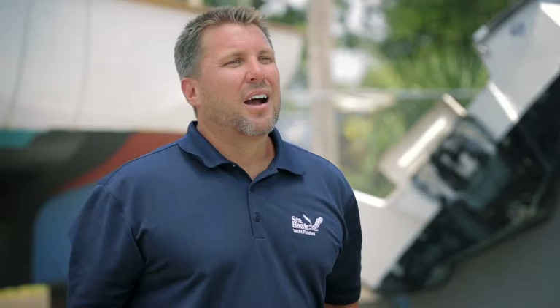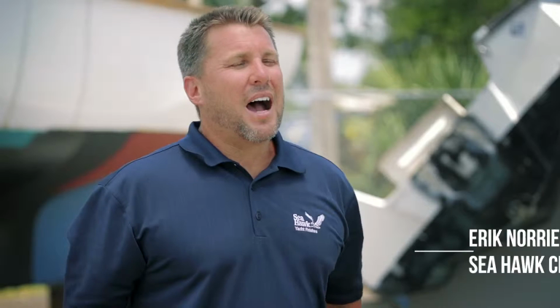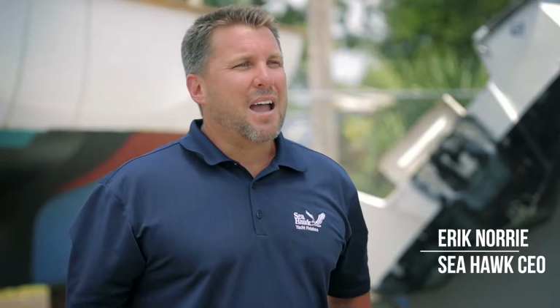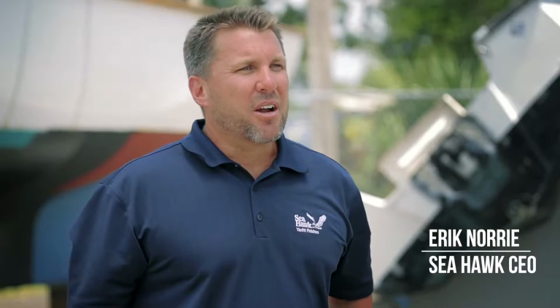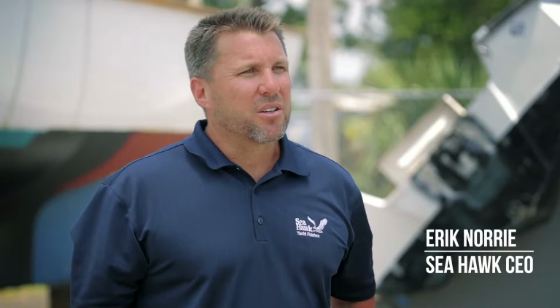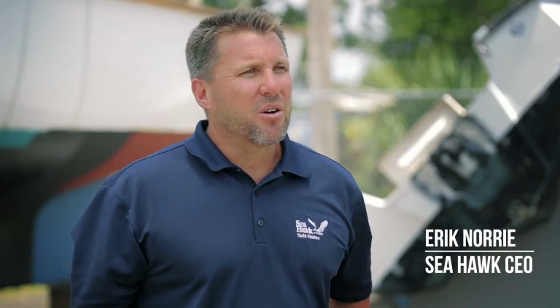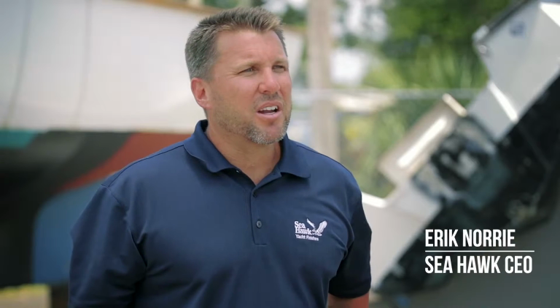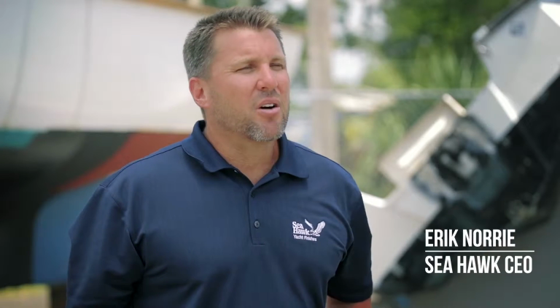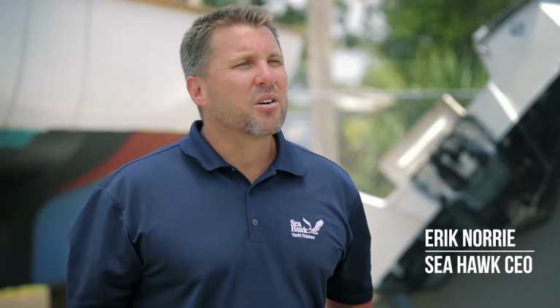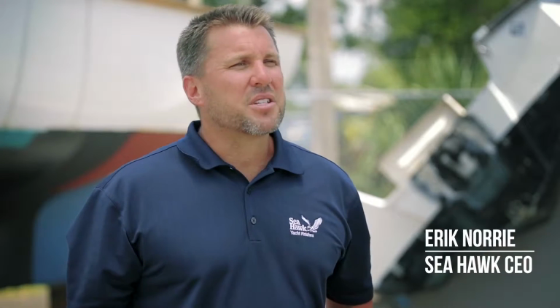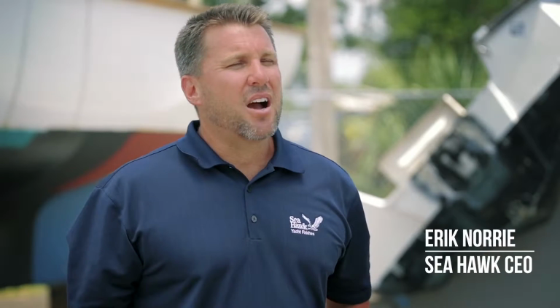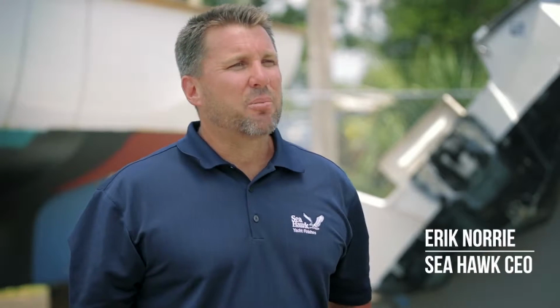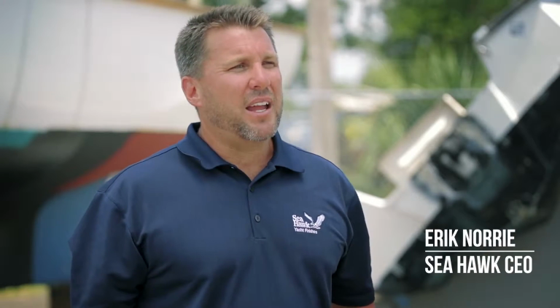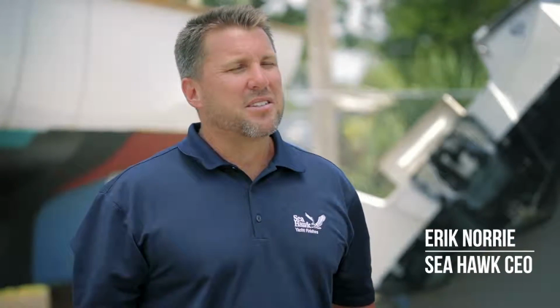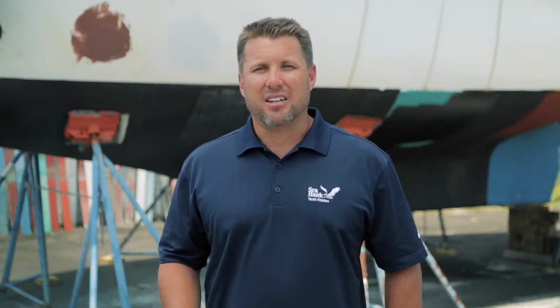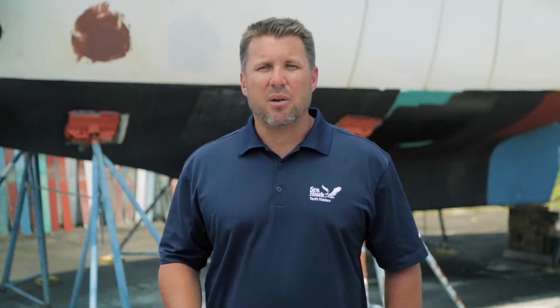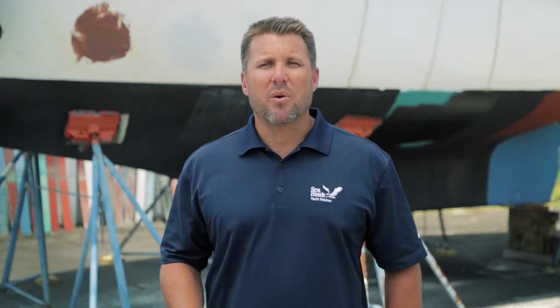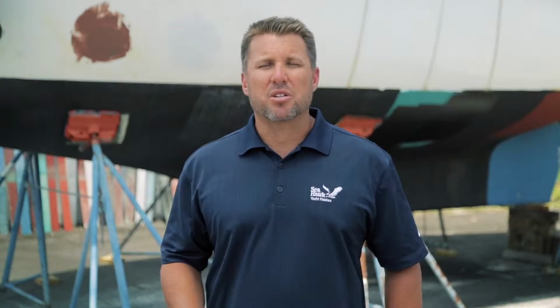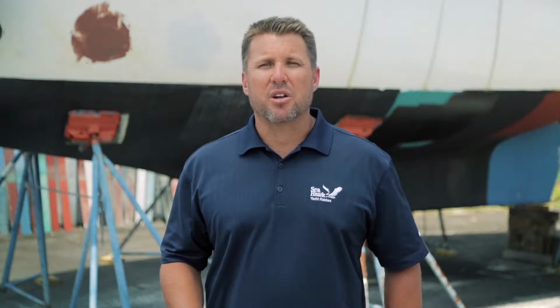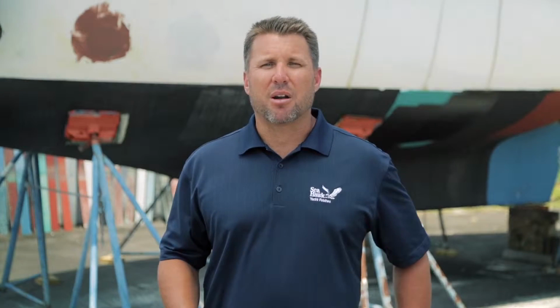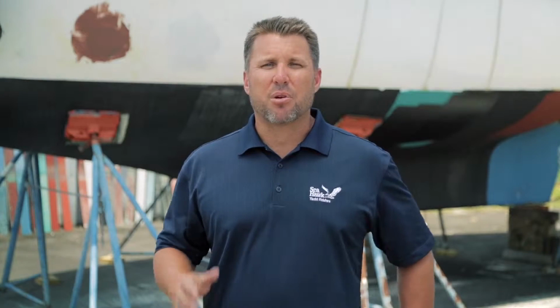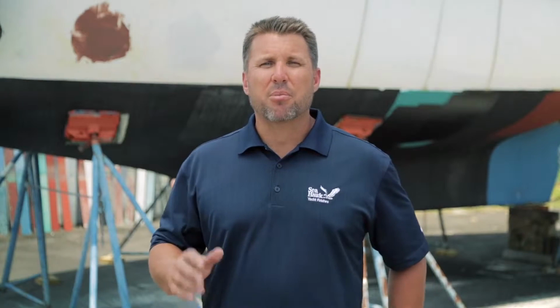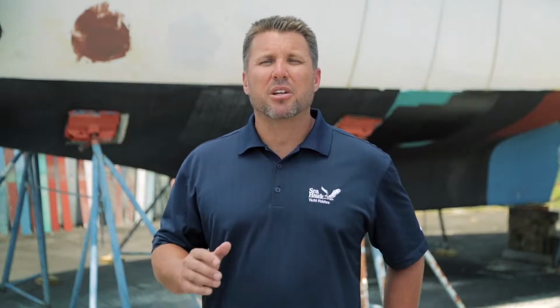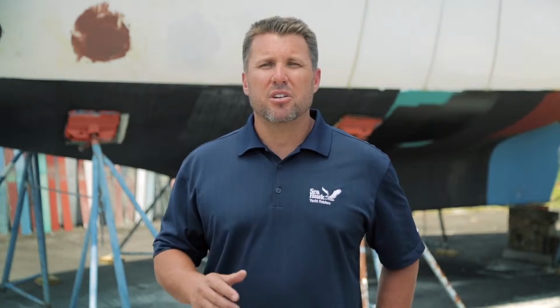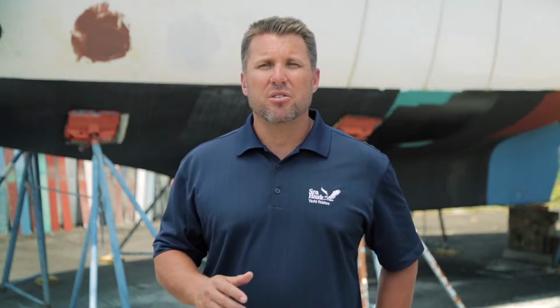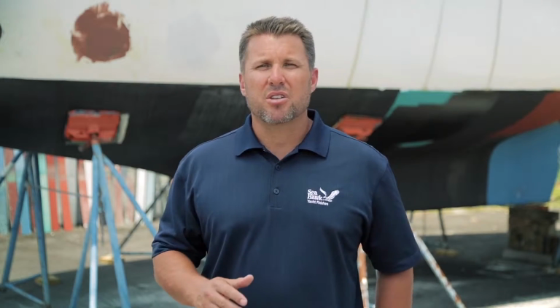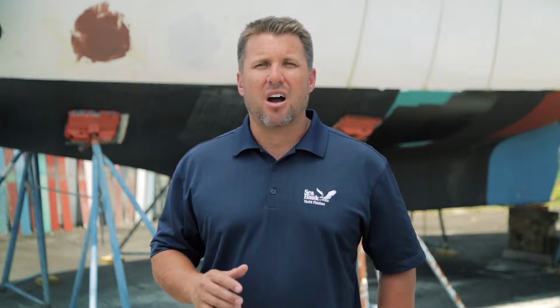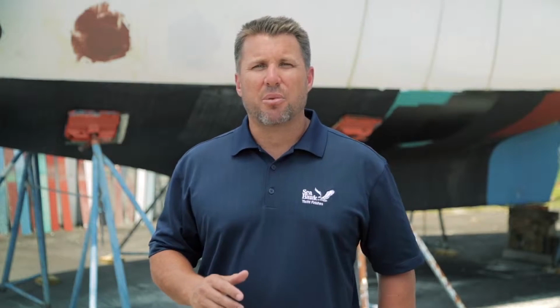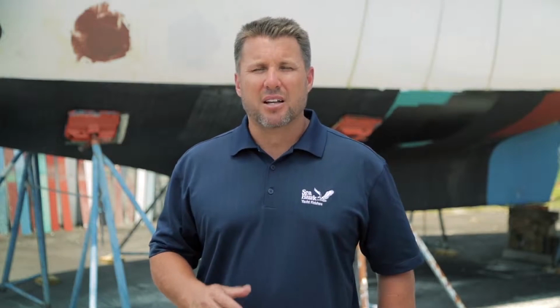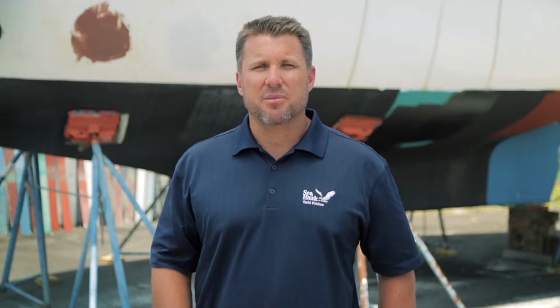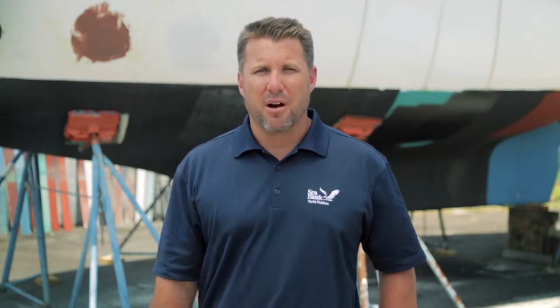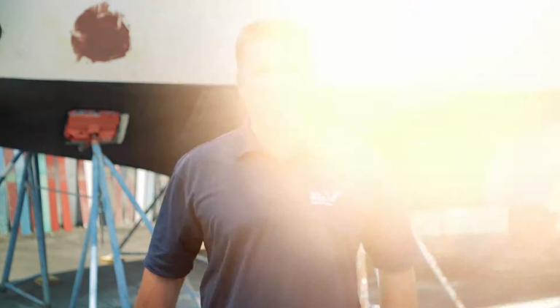Hi, I'm Eric Norrie, owner of Seahawk Paints, and today we want to show you how to properly use Hawk Epoxy pumps.